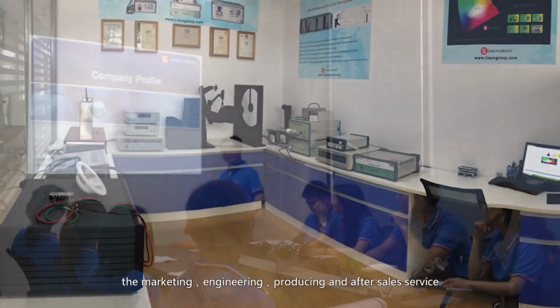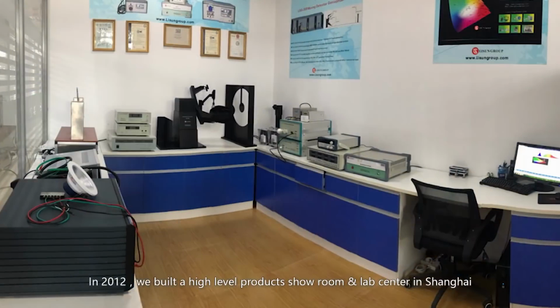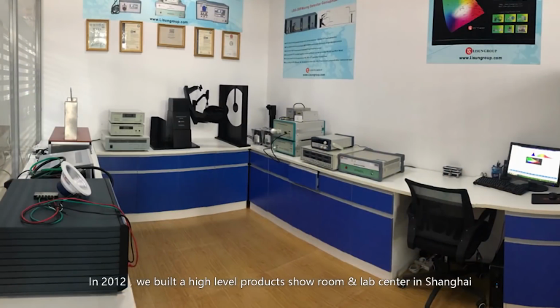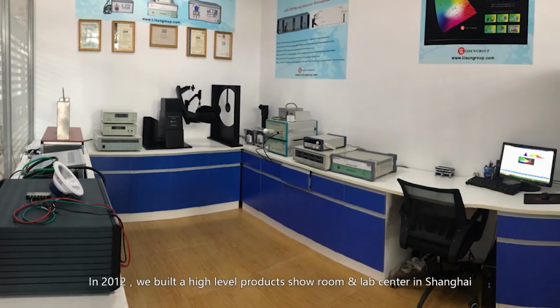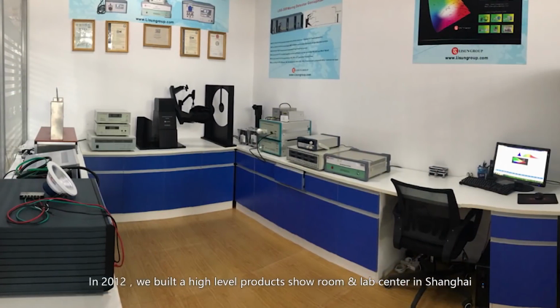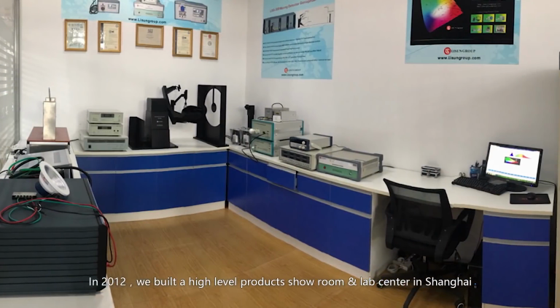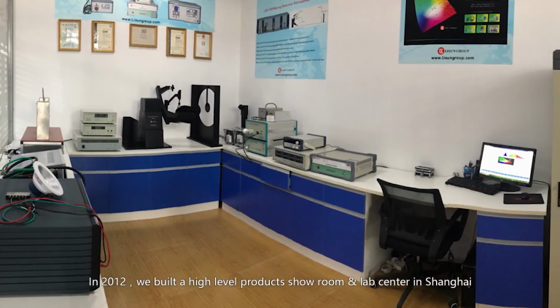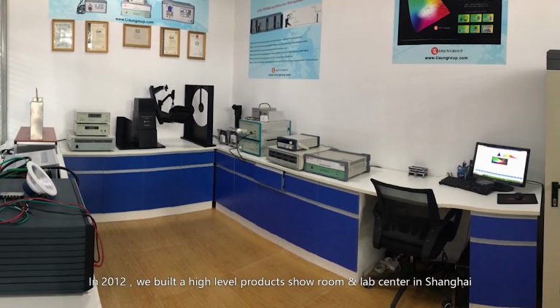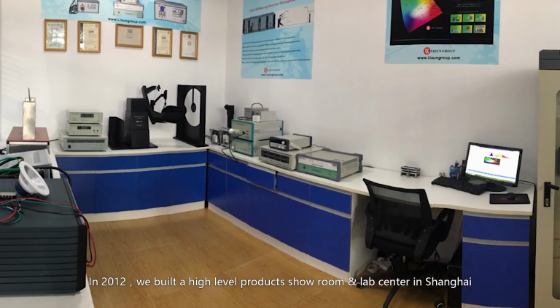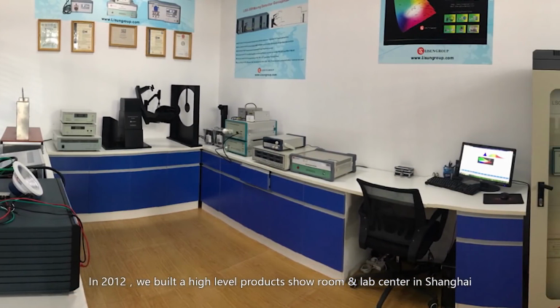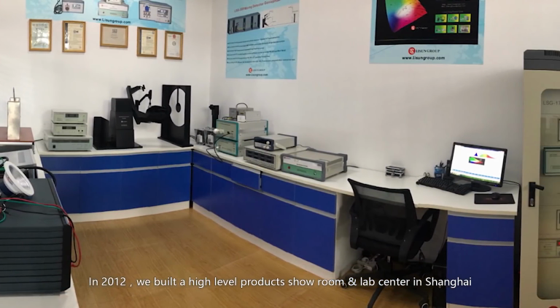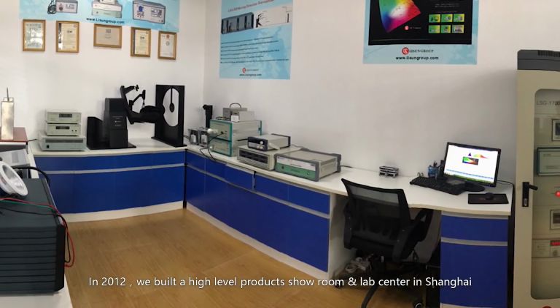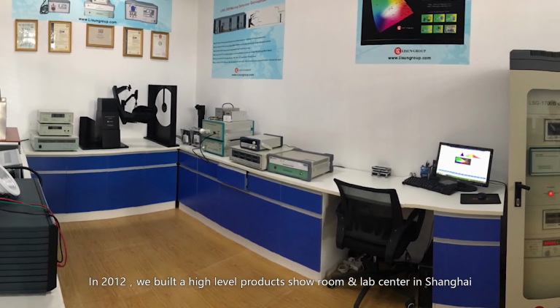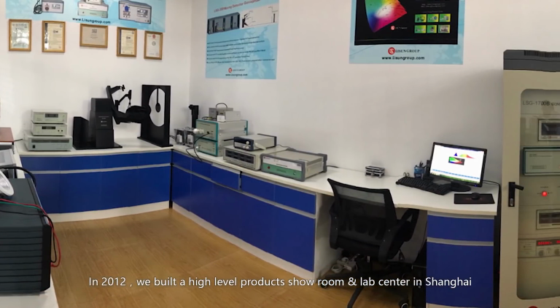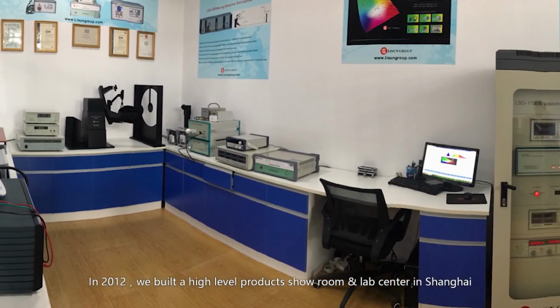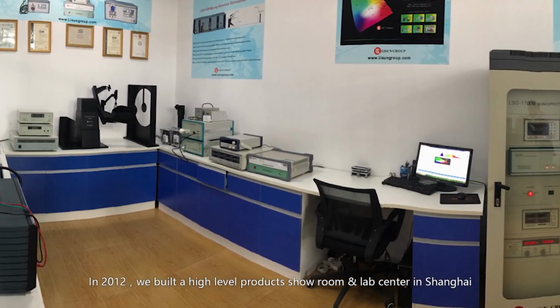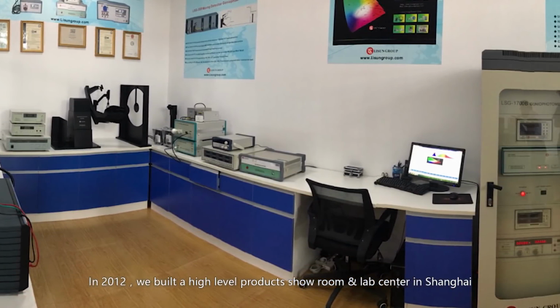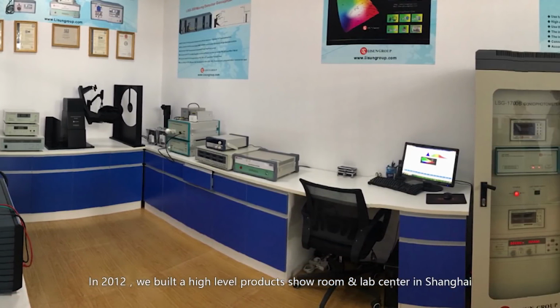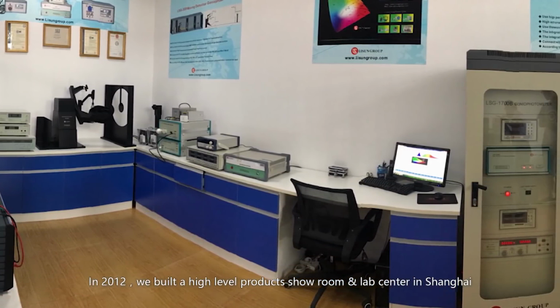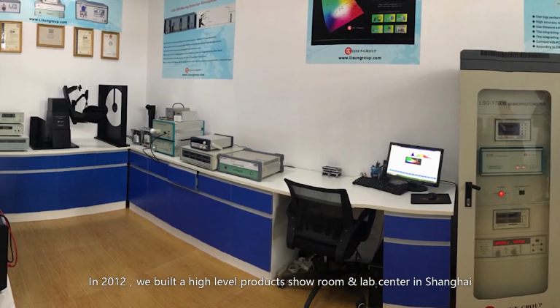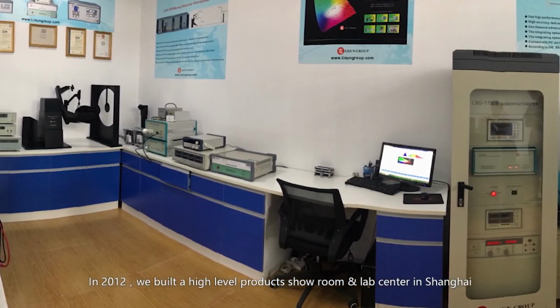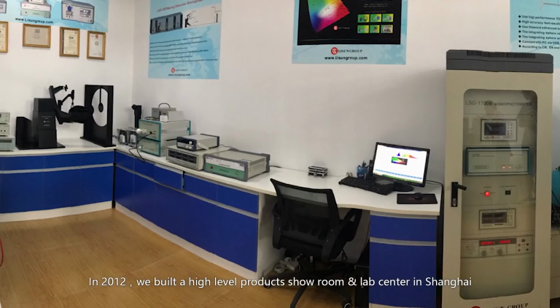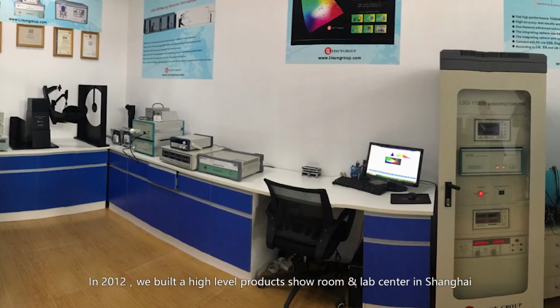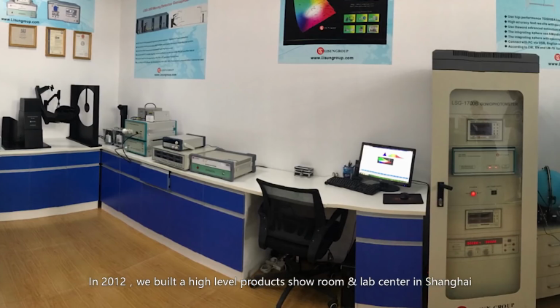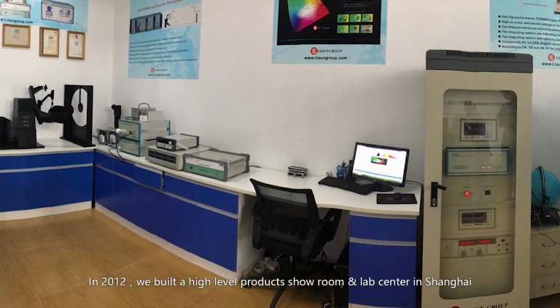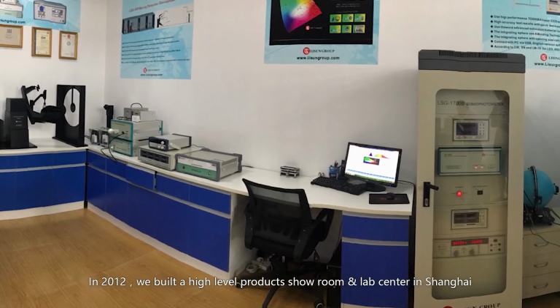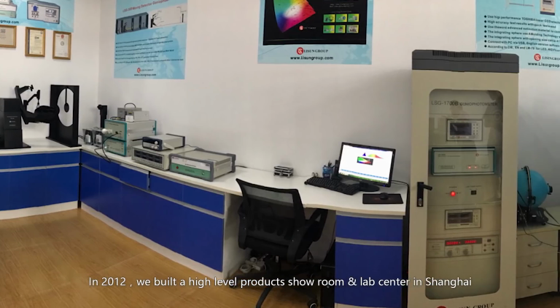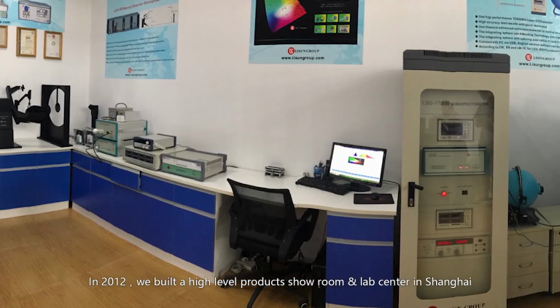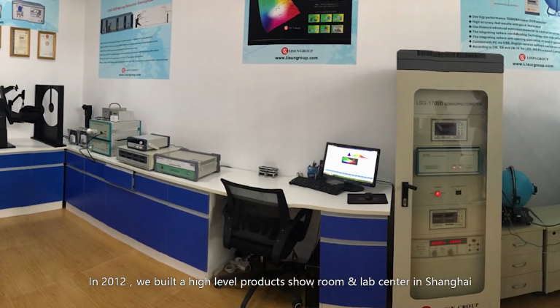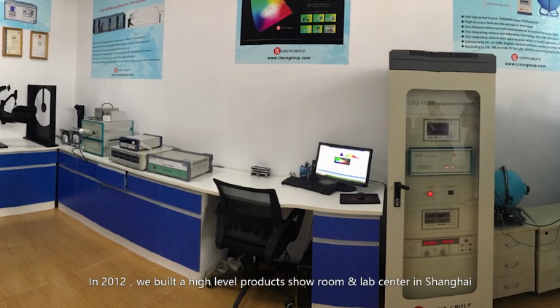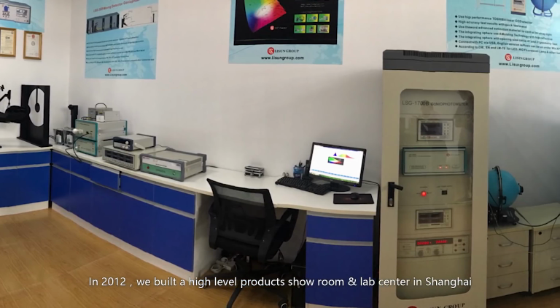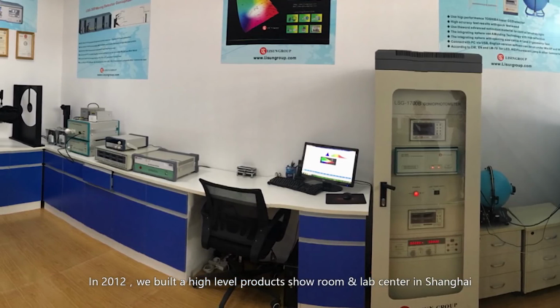In 2012, we built a high-level products showroom and lab center in Shanghai.